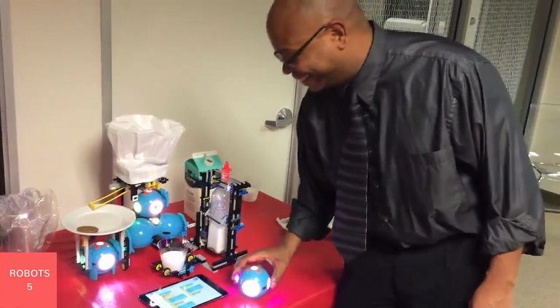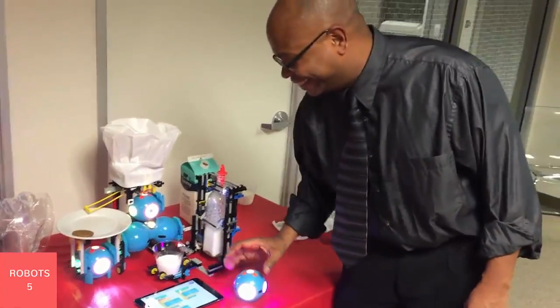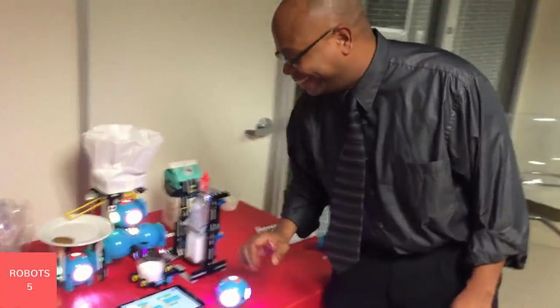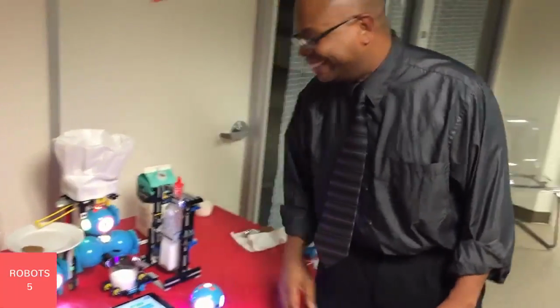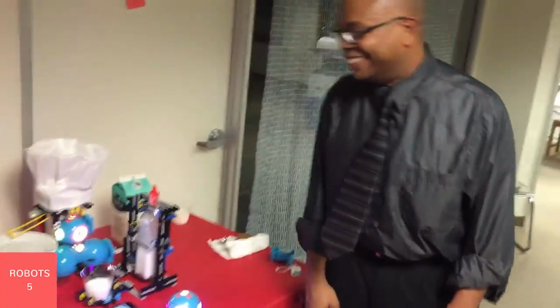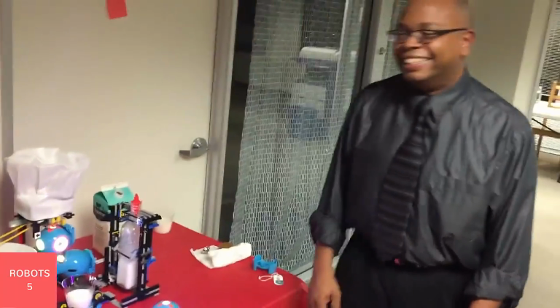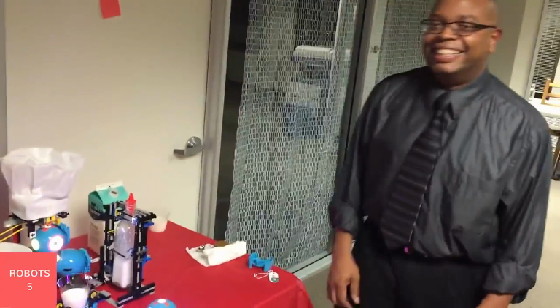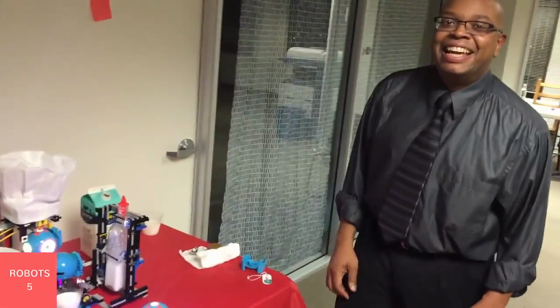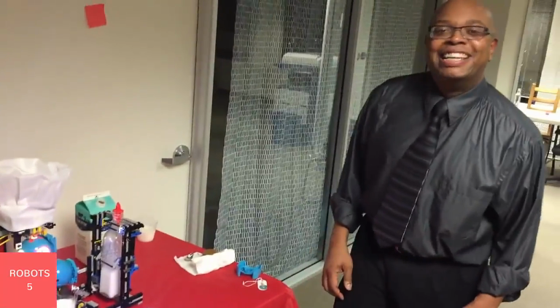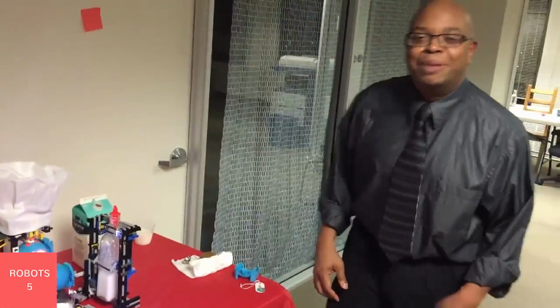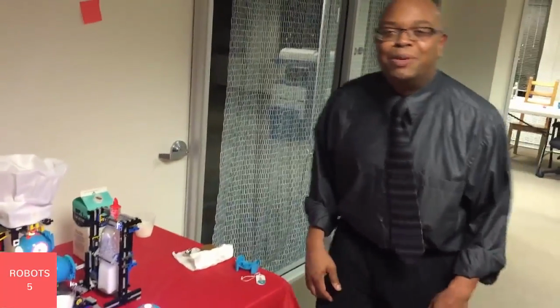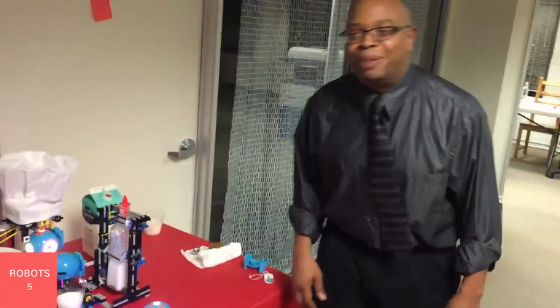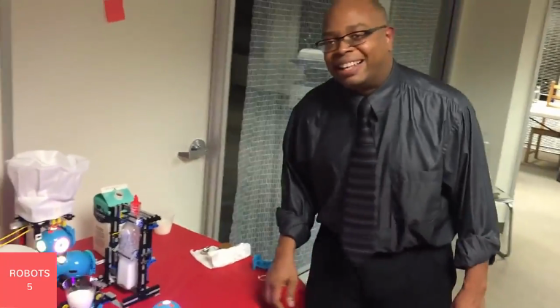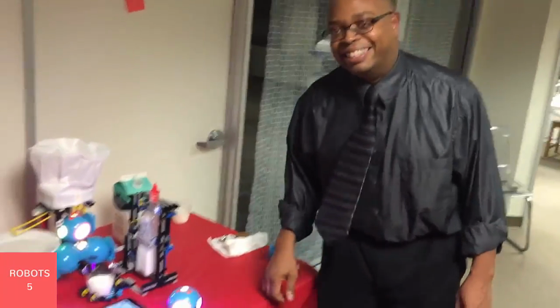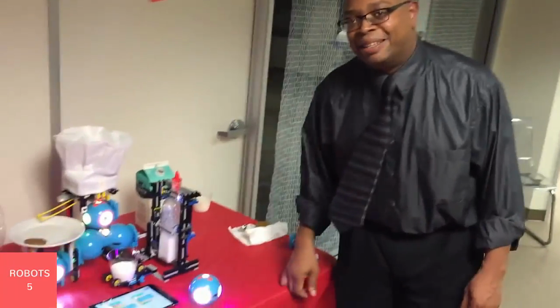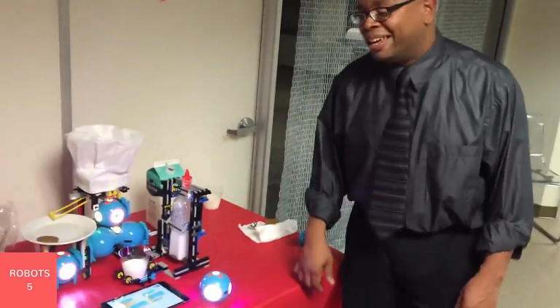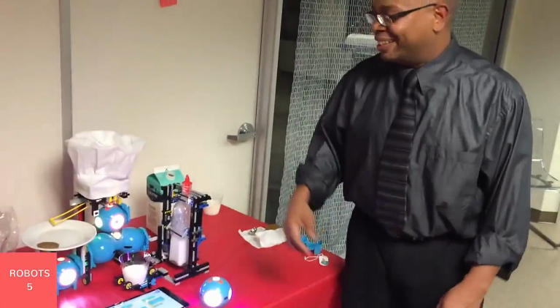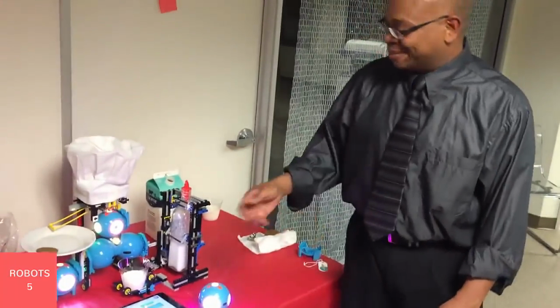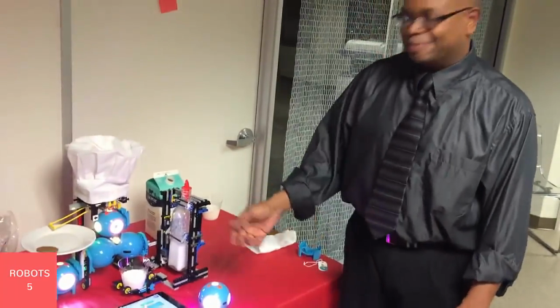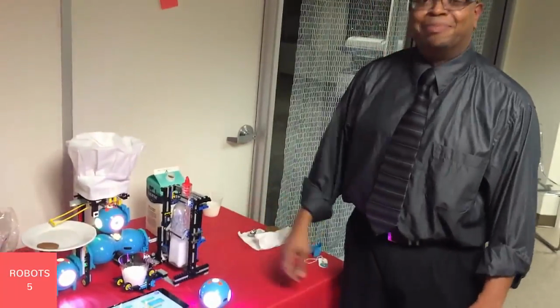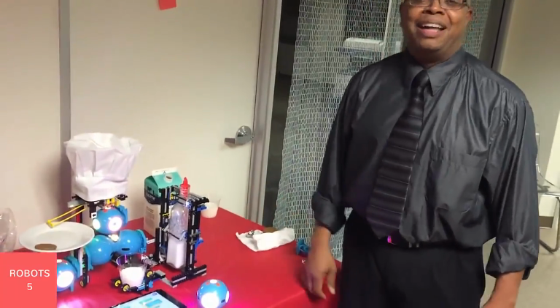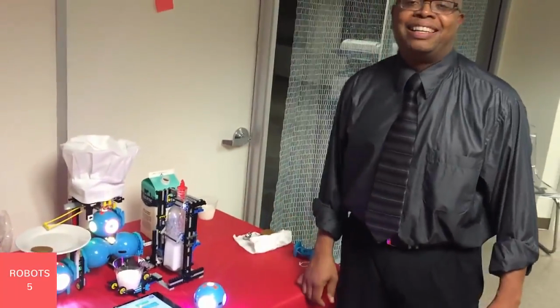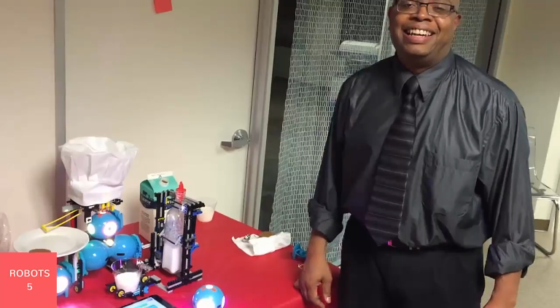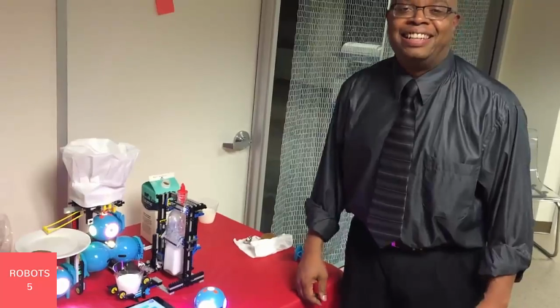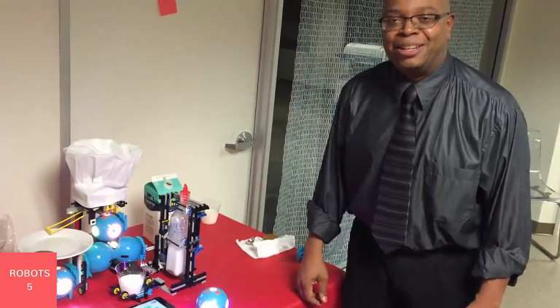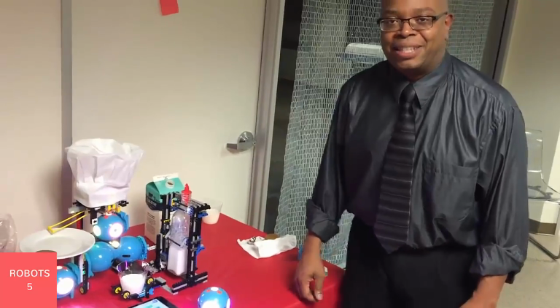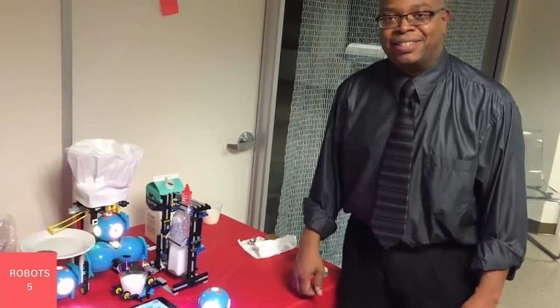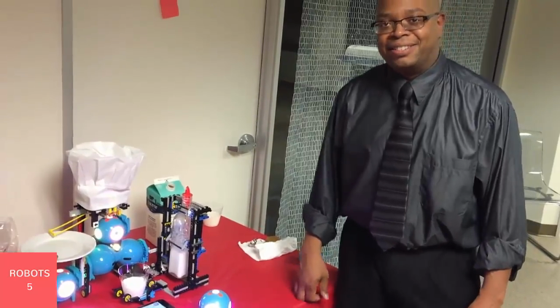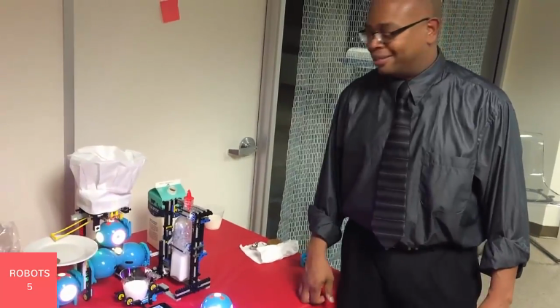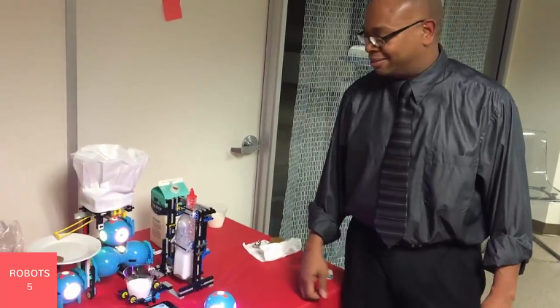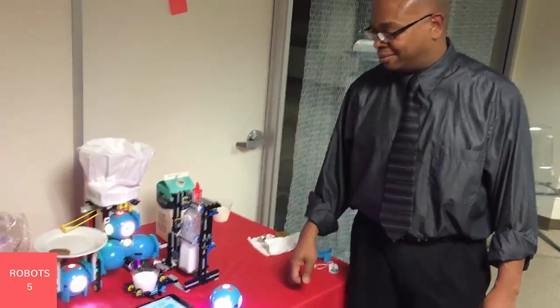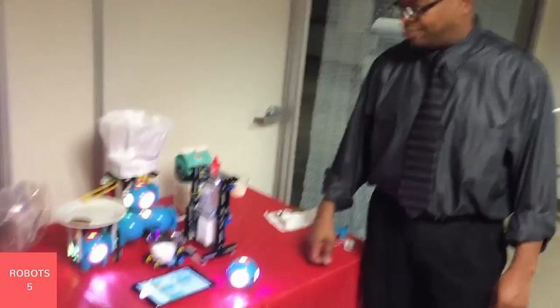What's it built off of? It's built with Blockly and Lego extensions. Nice.